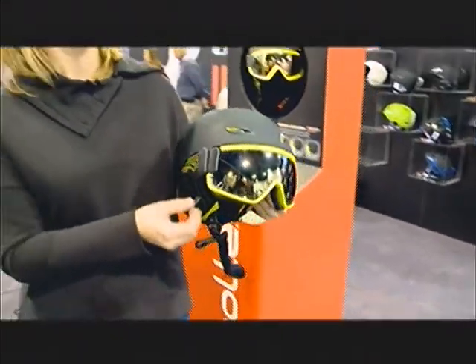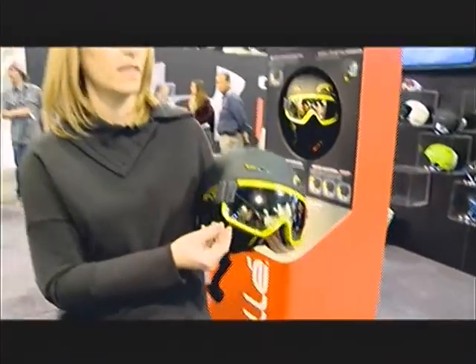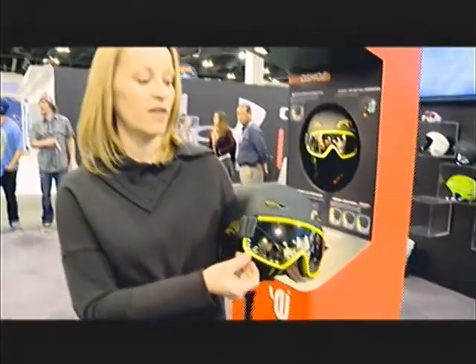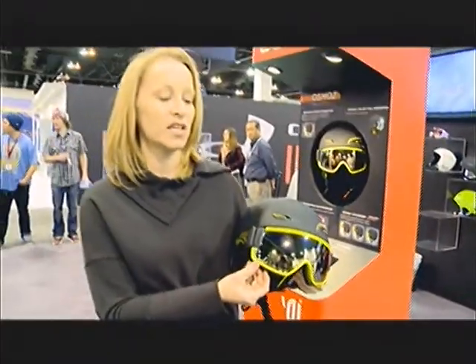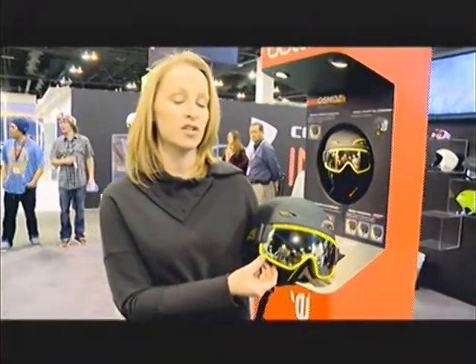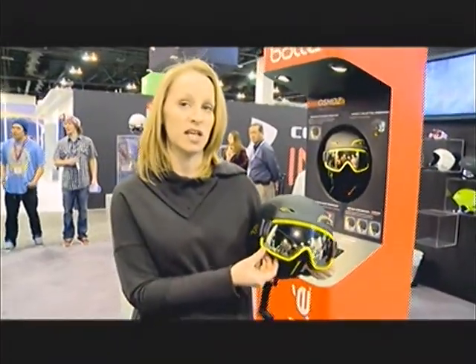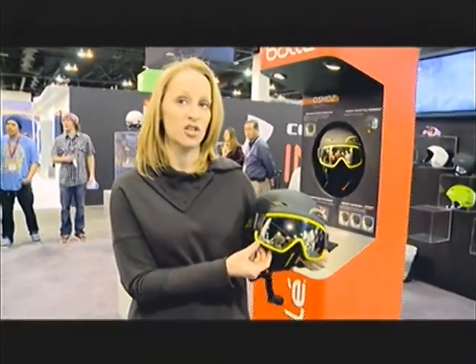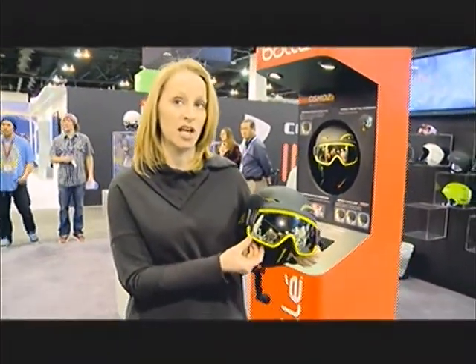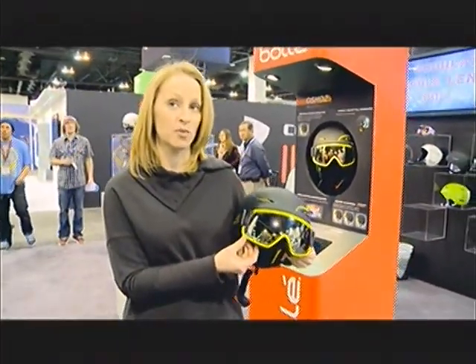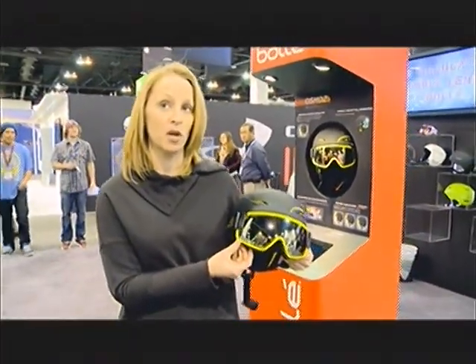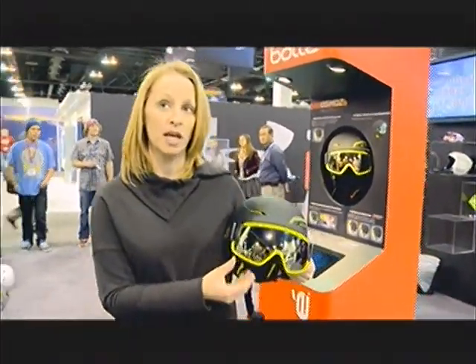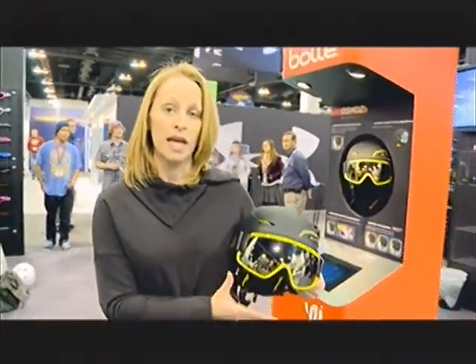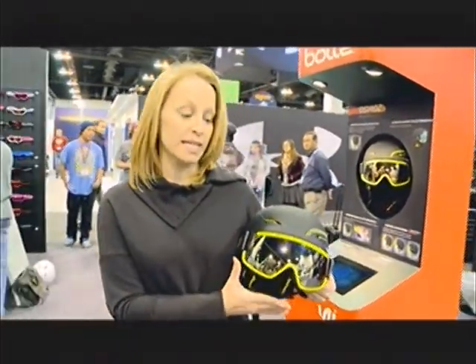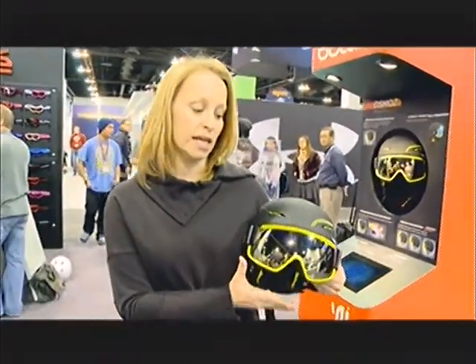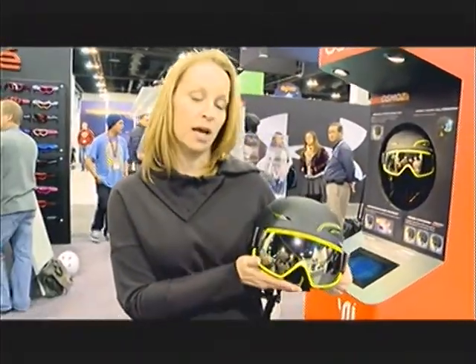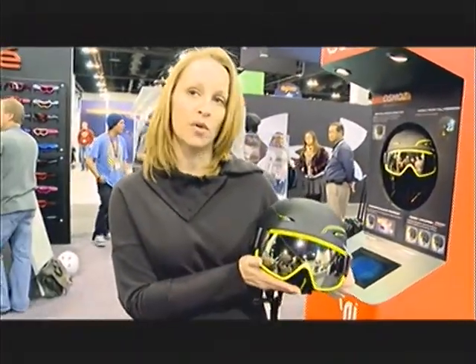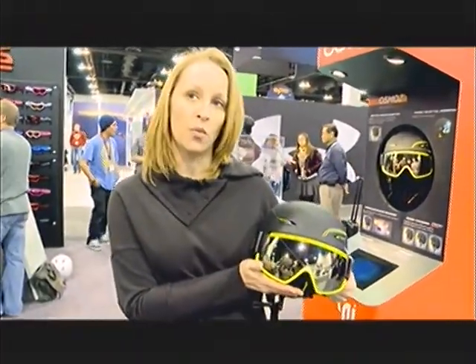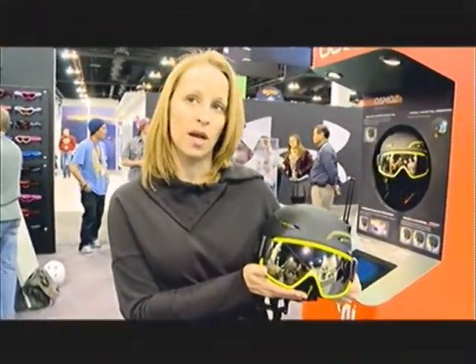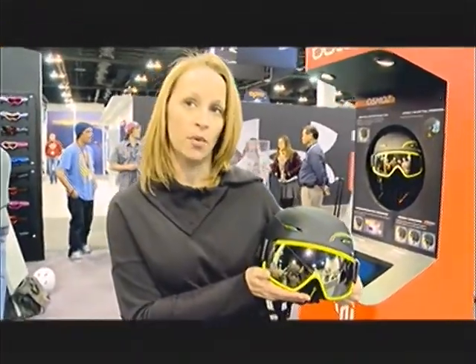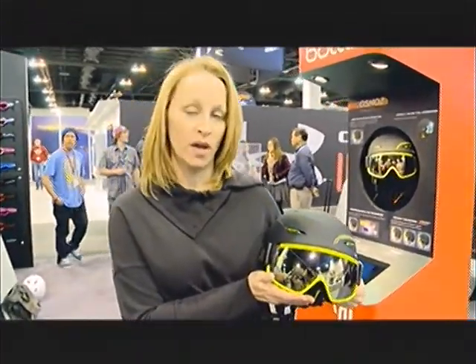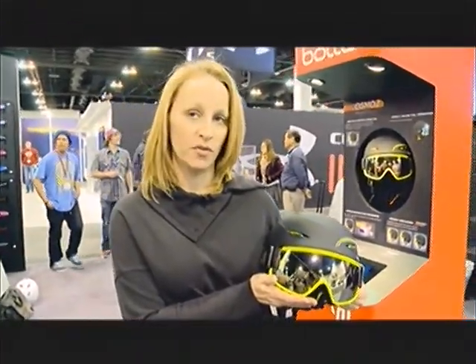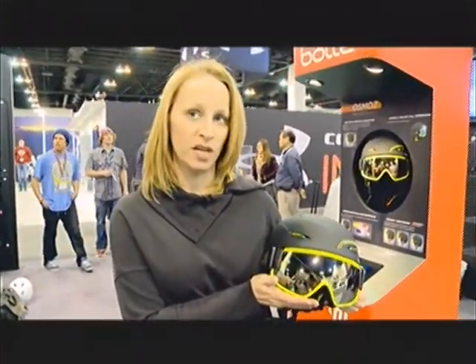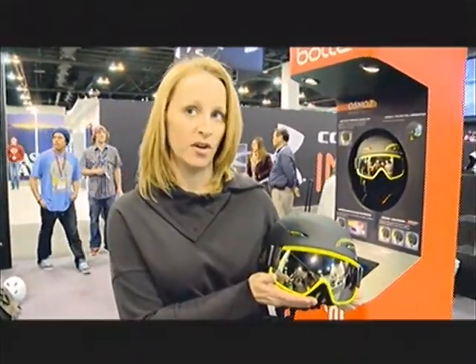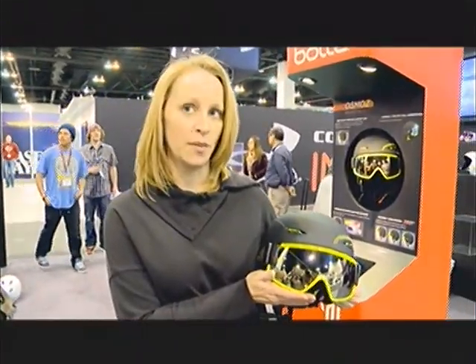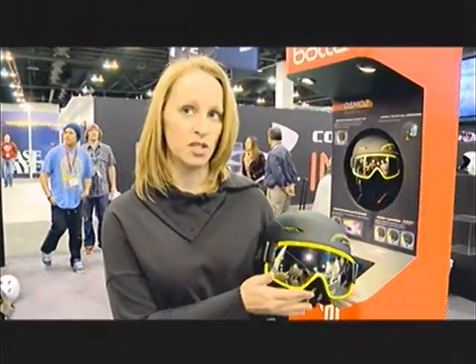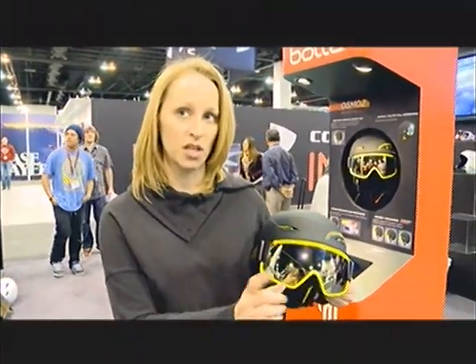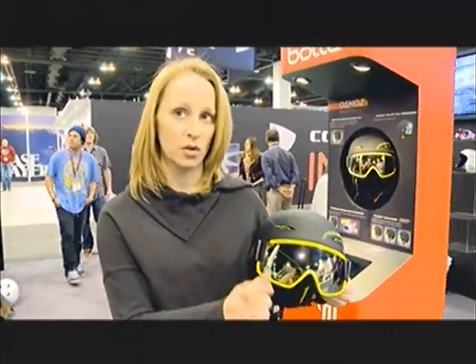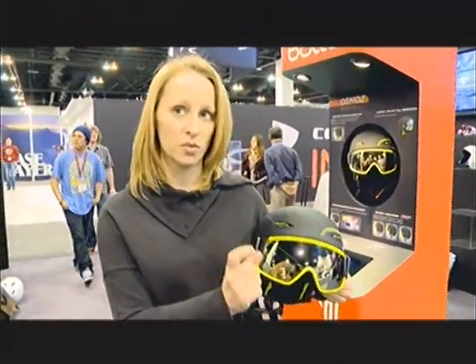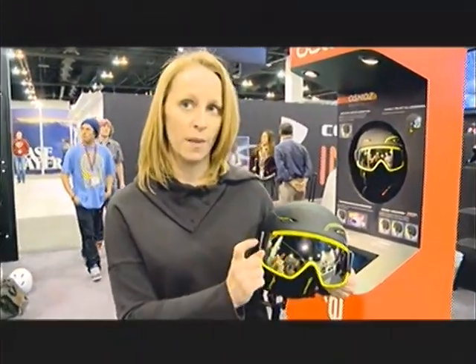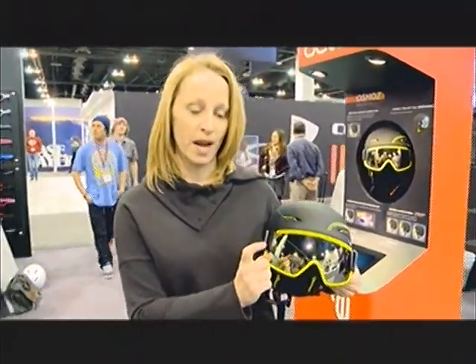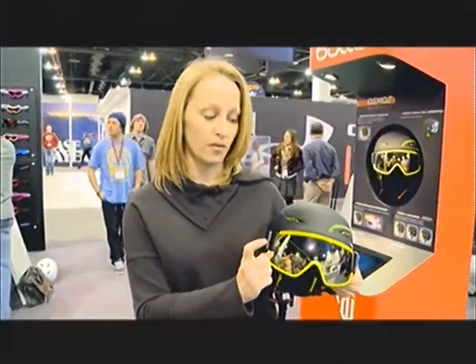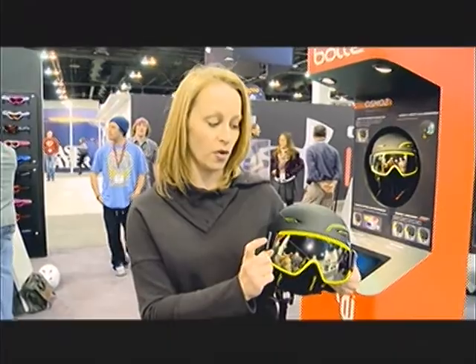The visor is interchangeable. It's going to come with one, but there will be three different options that you can swap it out for.